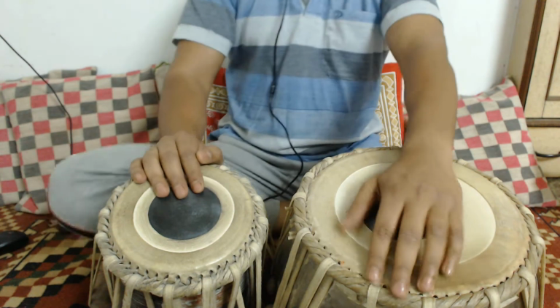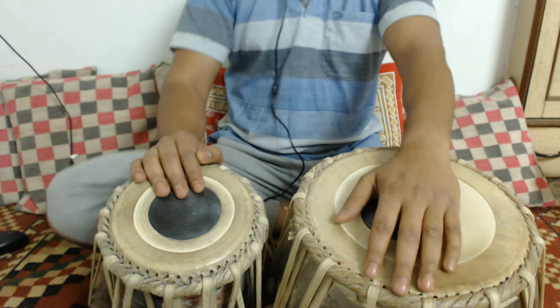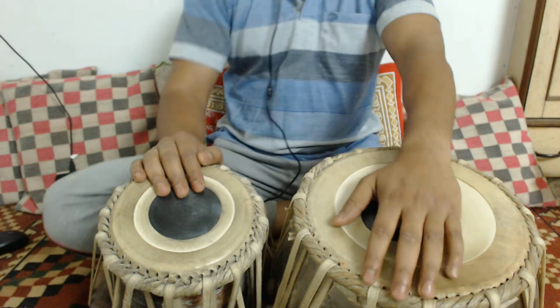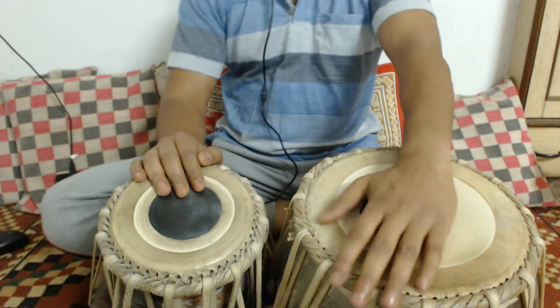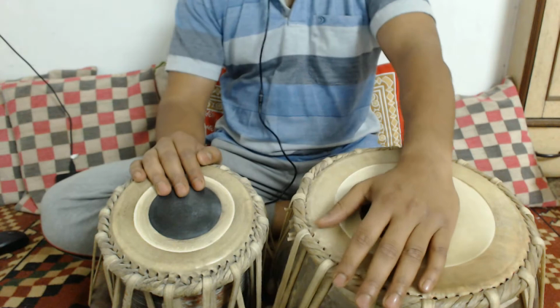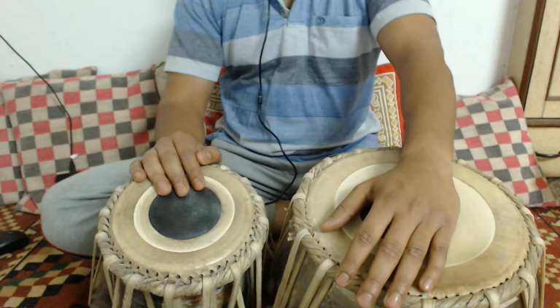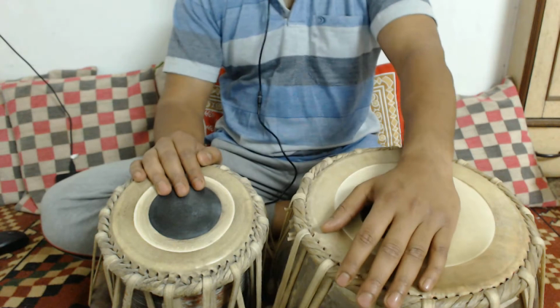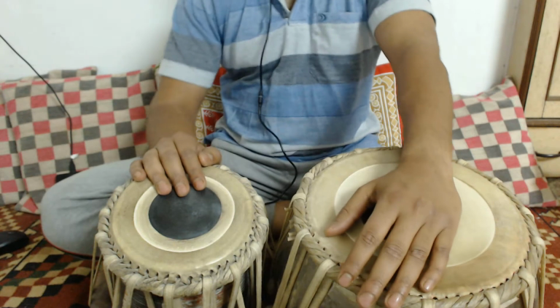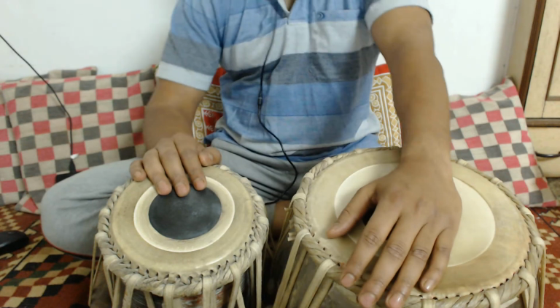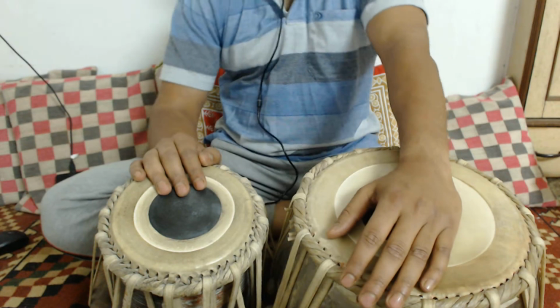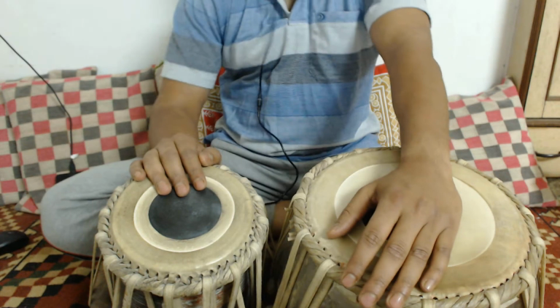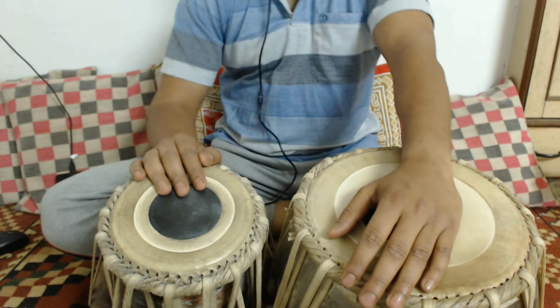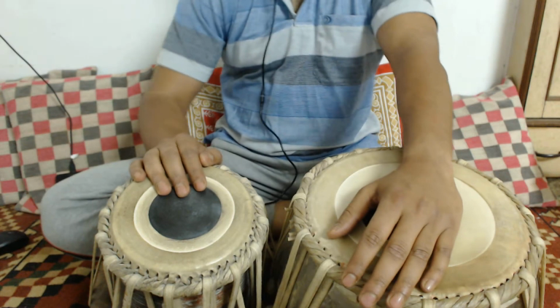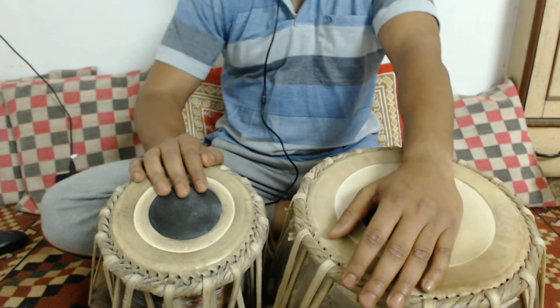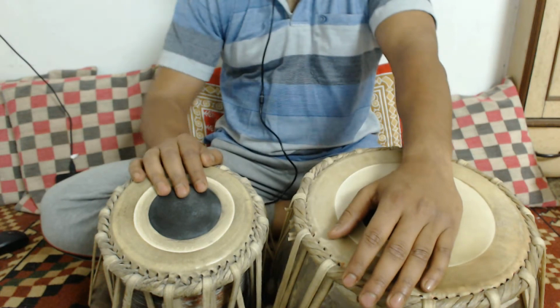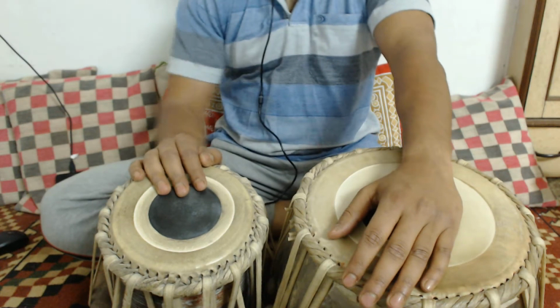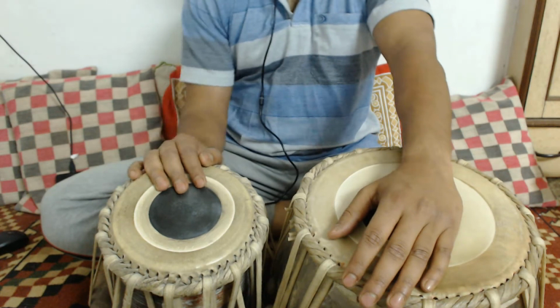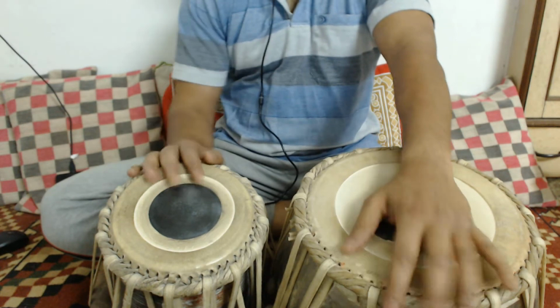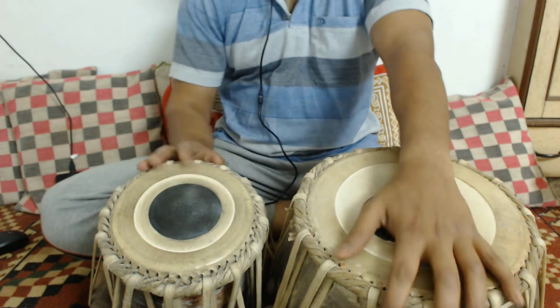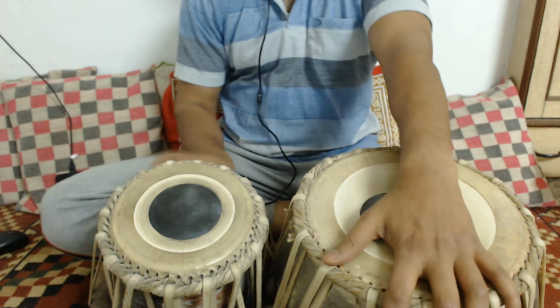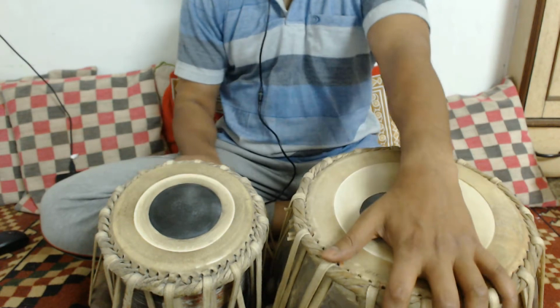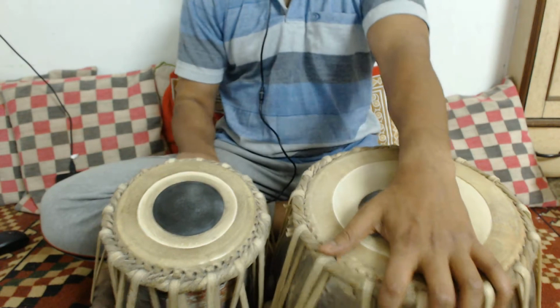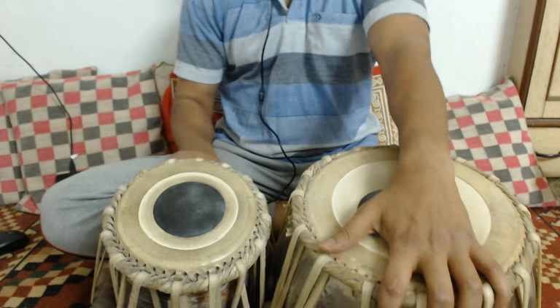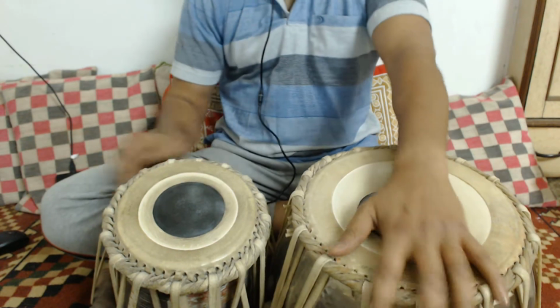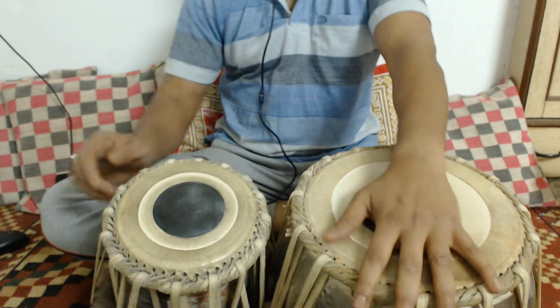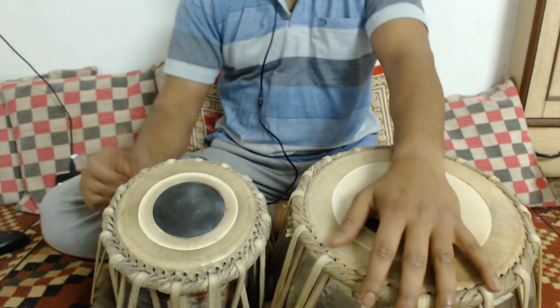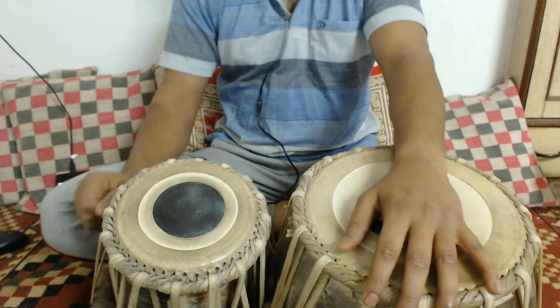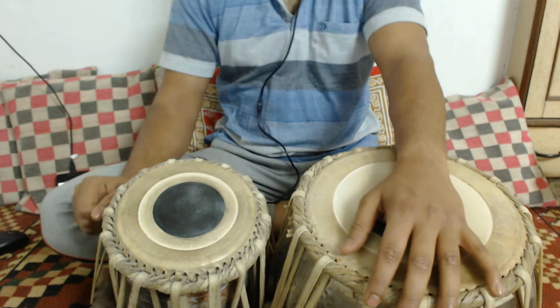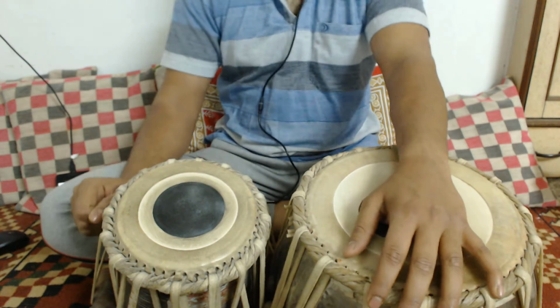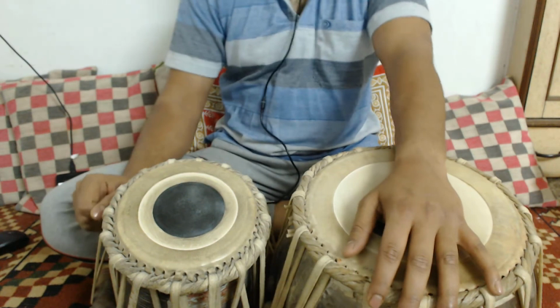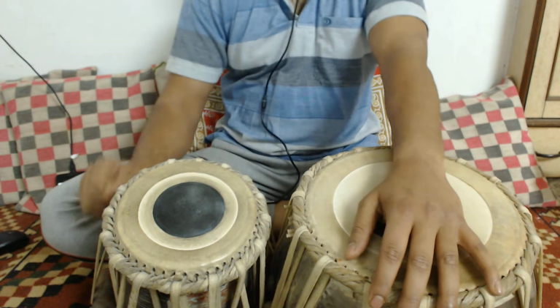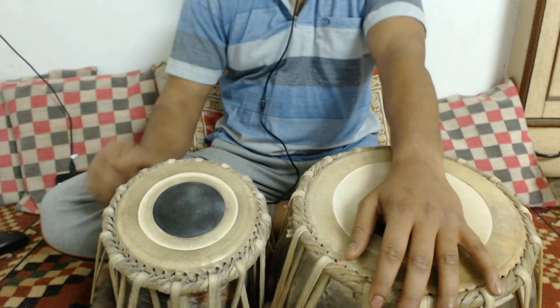Let's look at Ektaal Mukhda today. The Ektaal Mukhda goes like this.